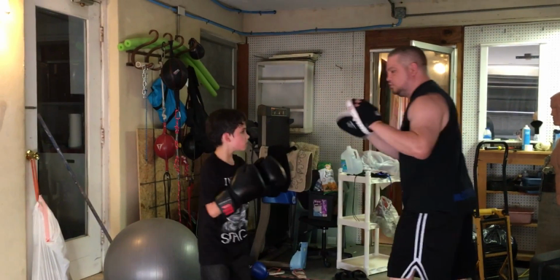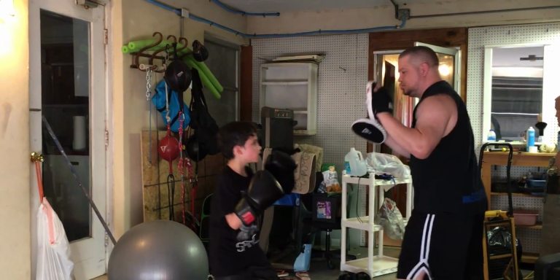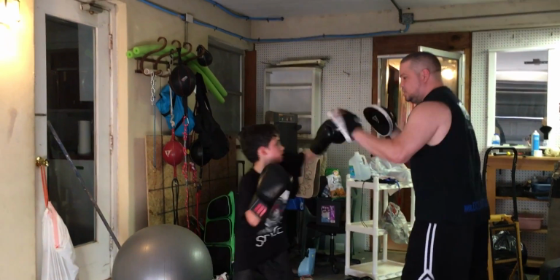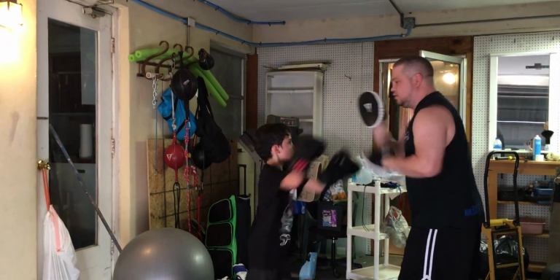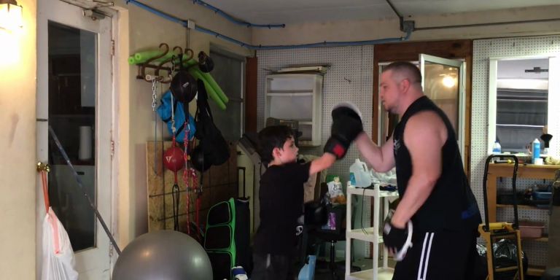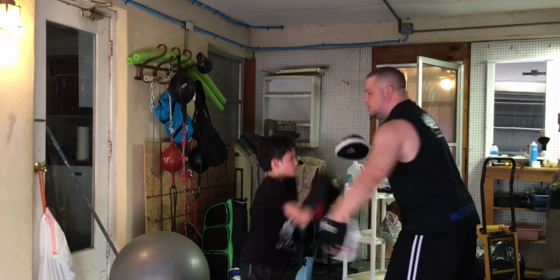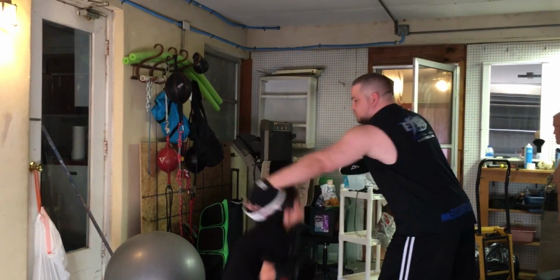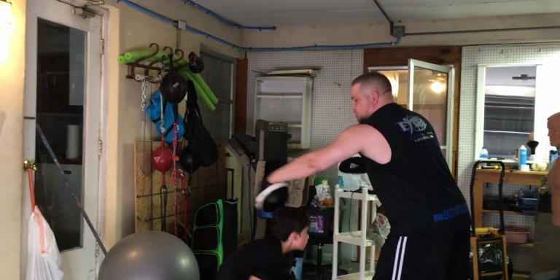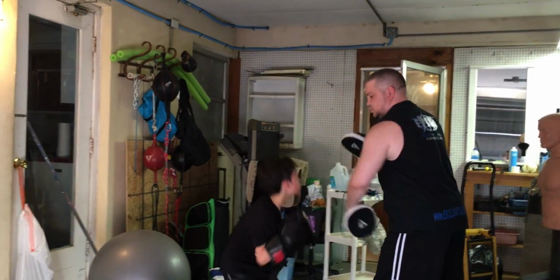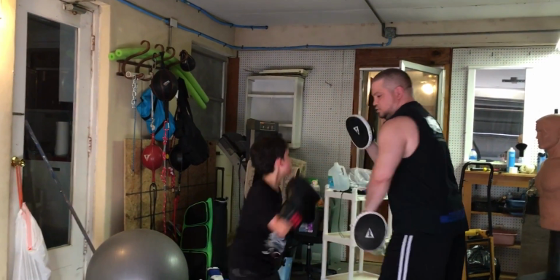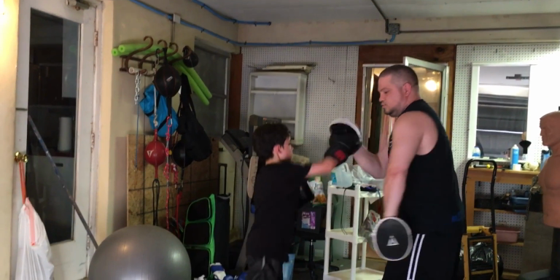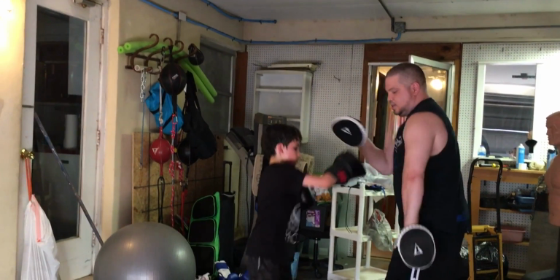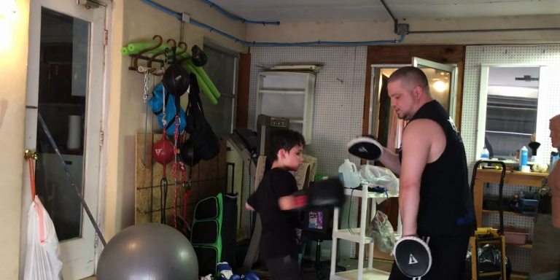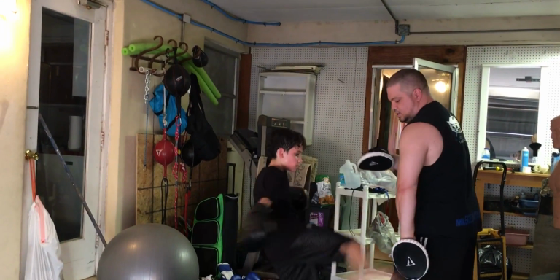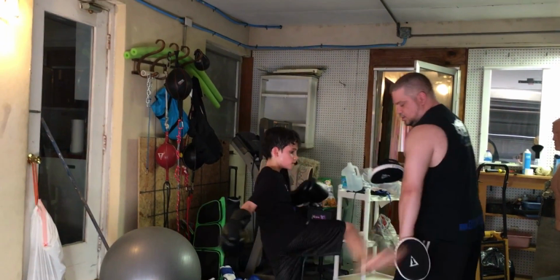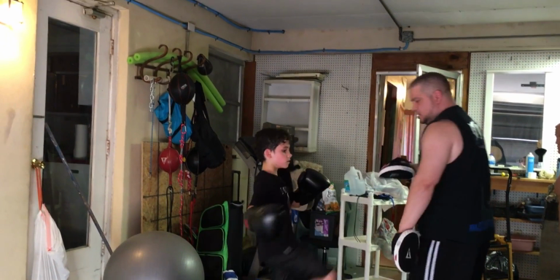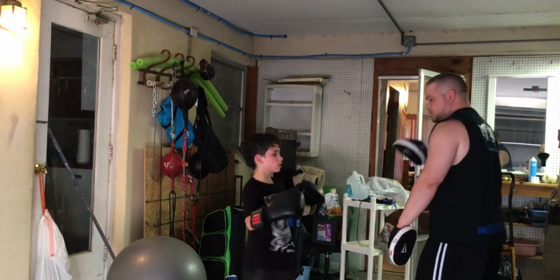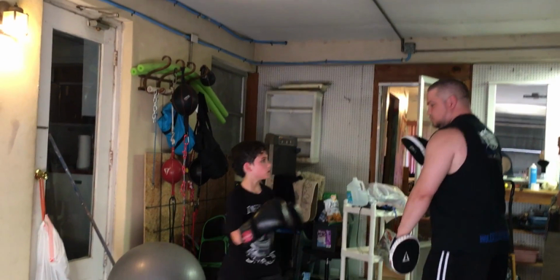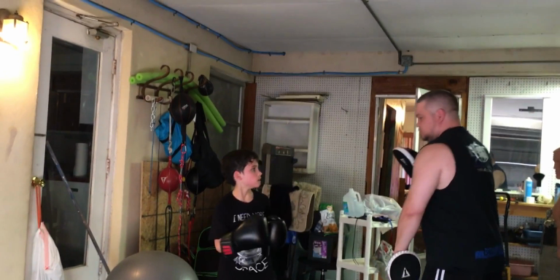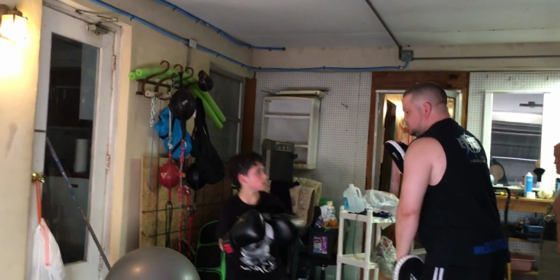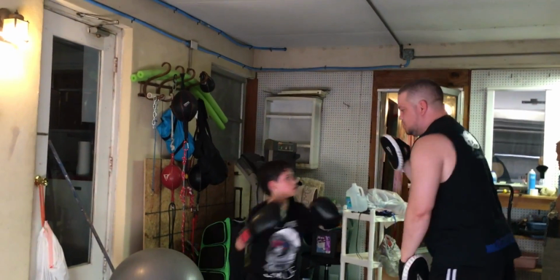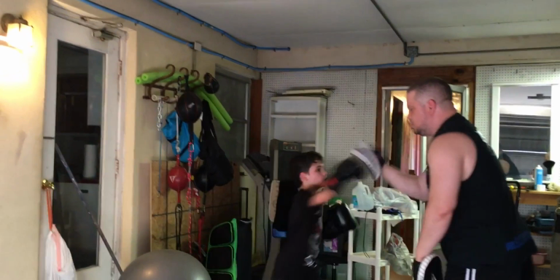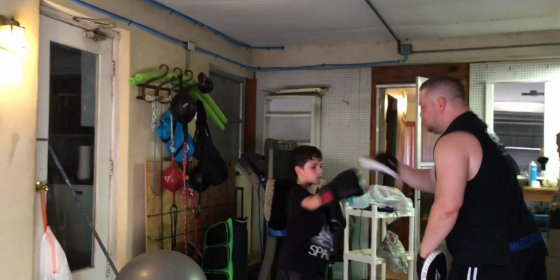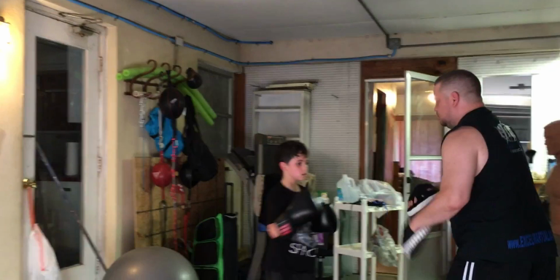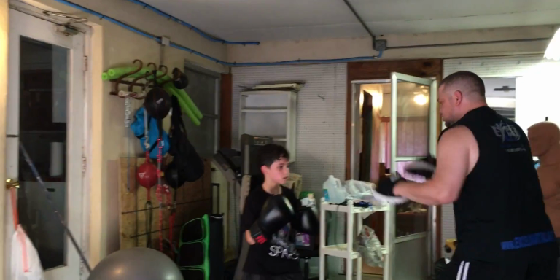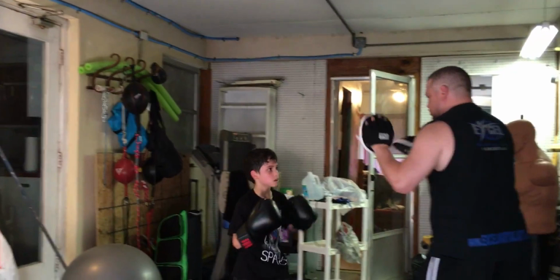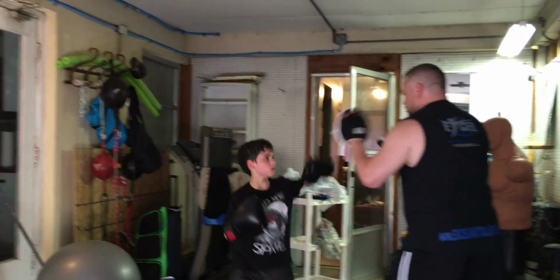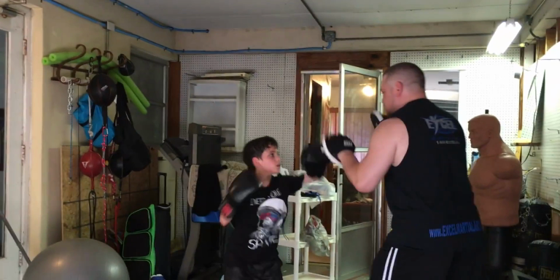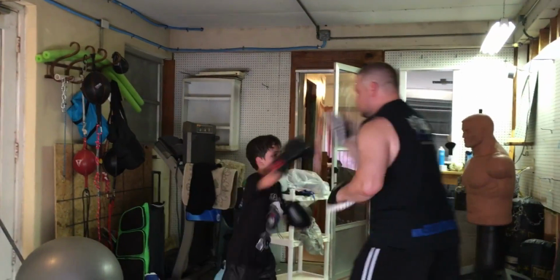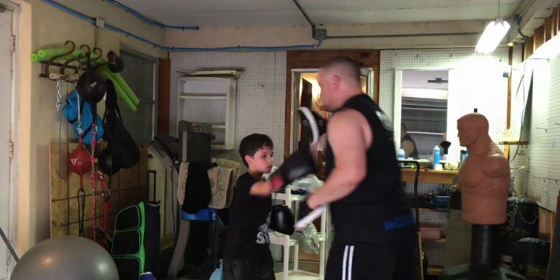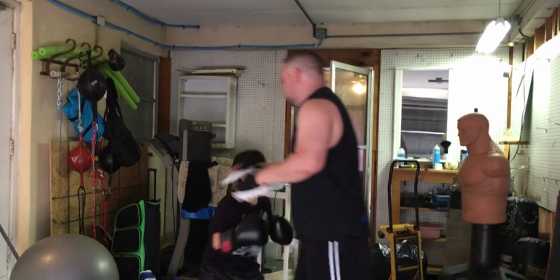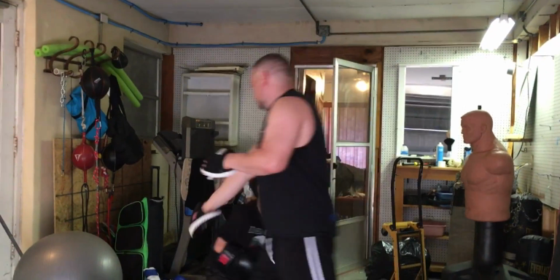One, two. Roll, two. Kick. Roll, two. Hand kick. Good. Two. One, two. Move.